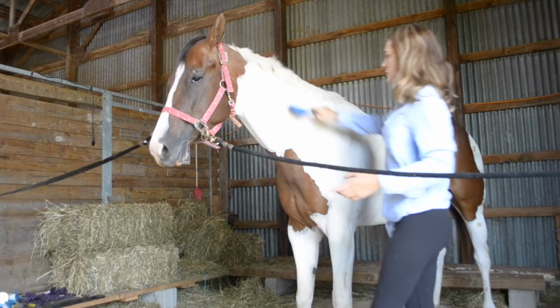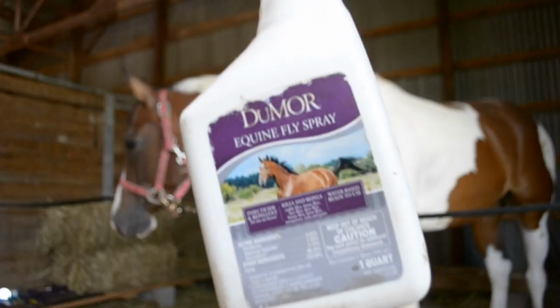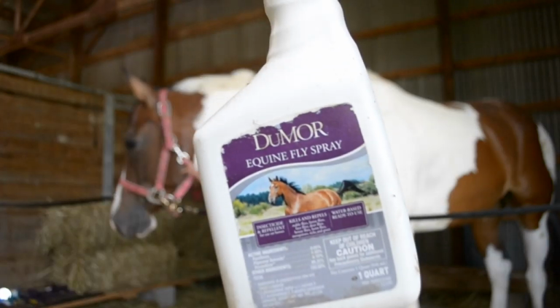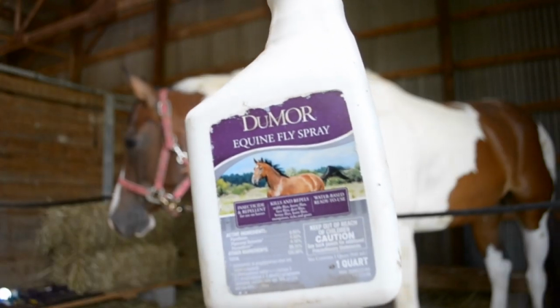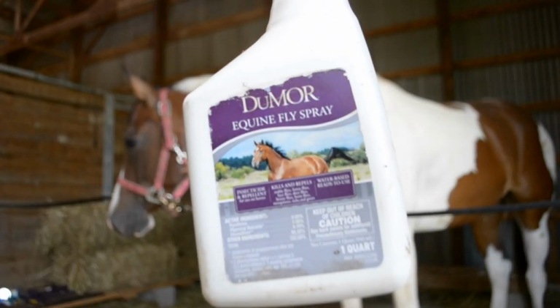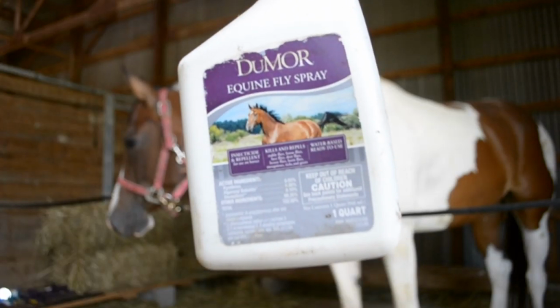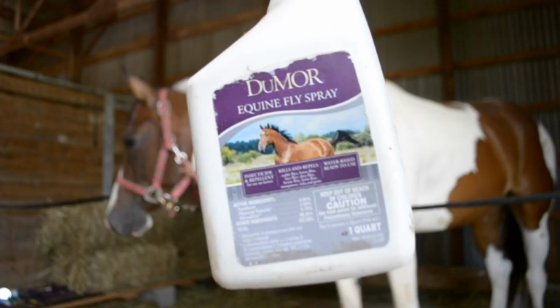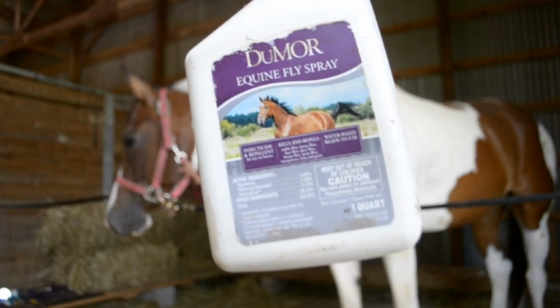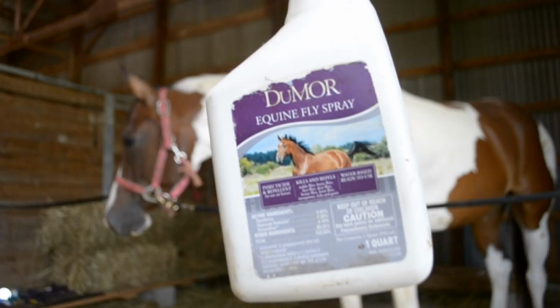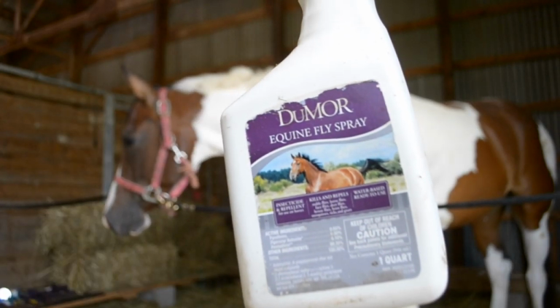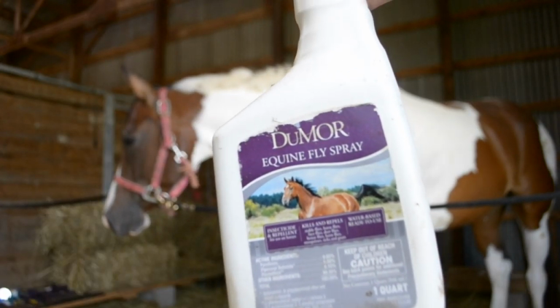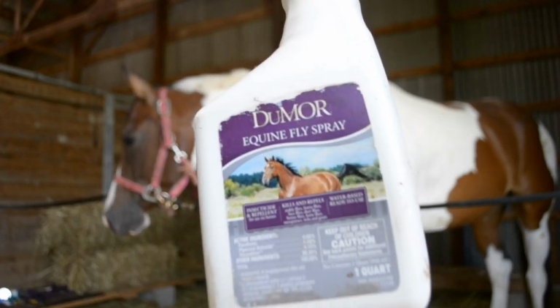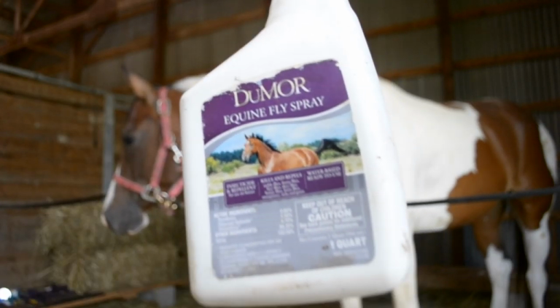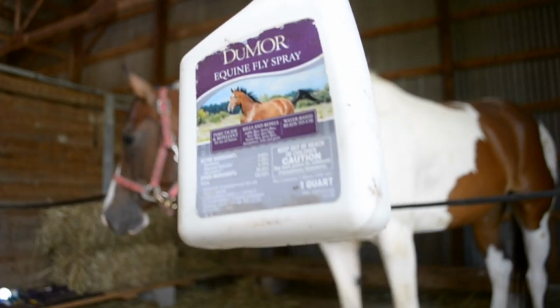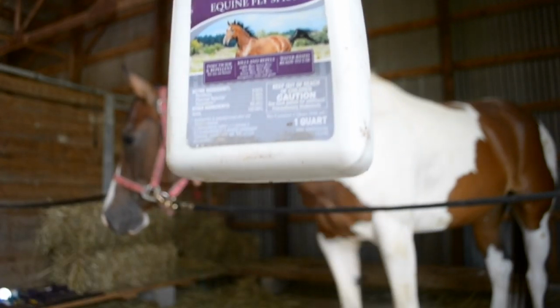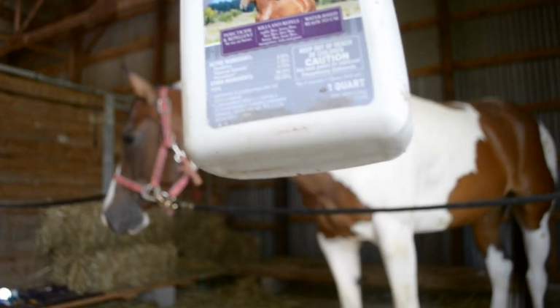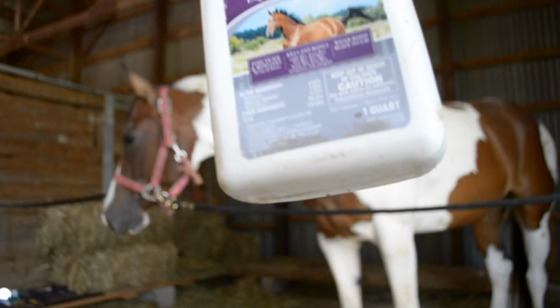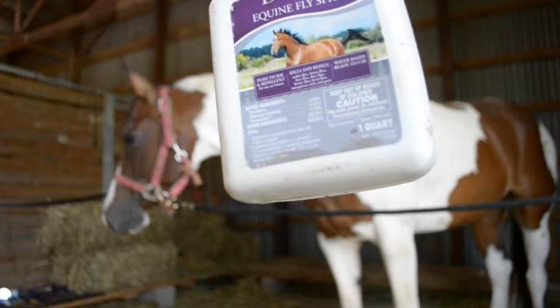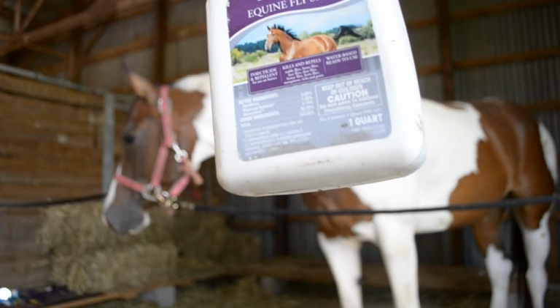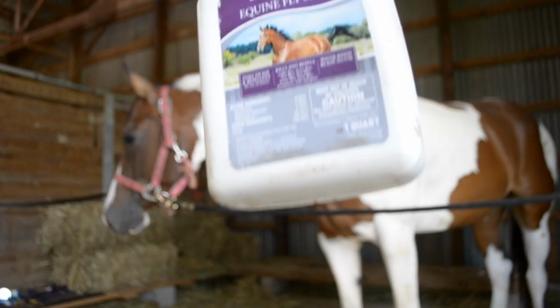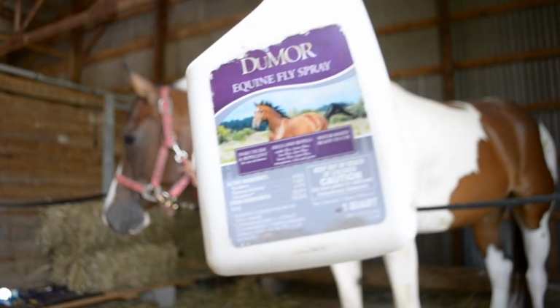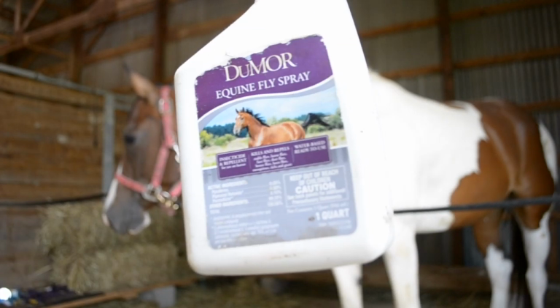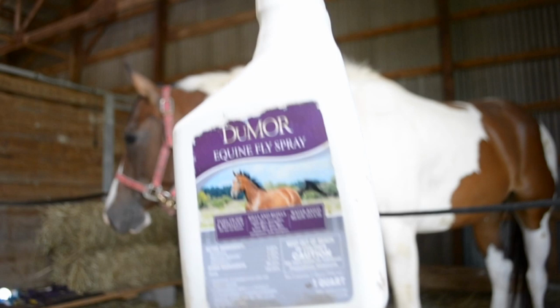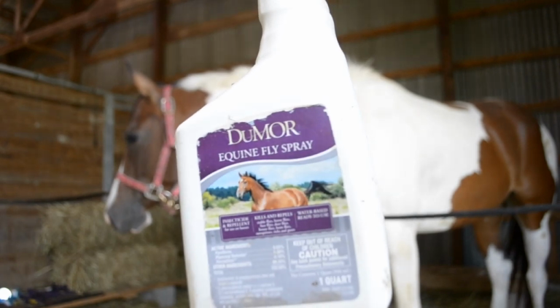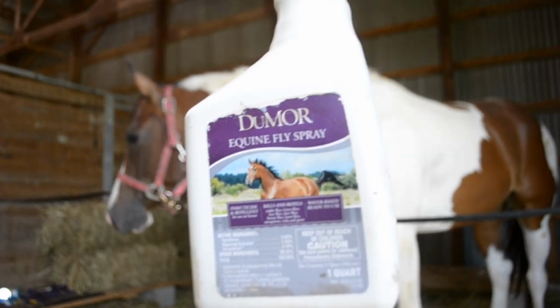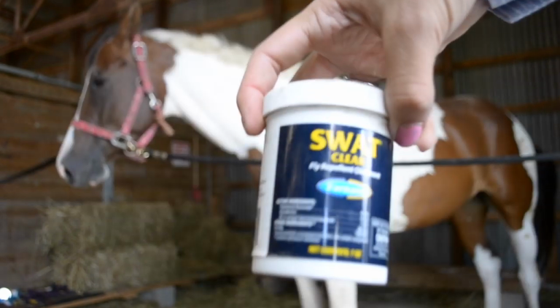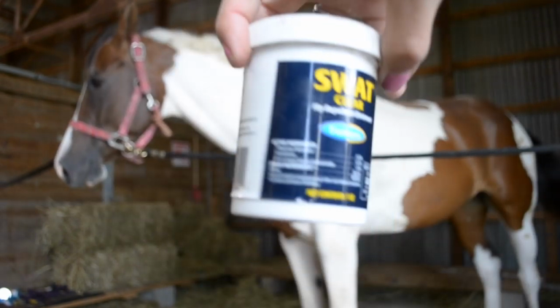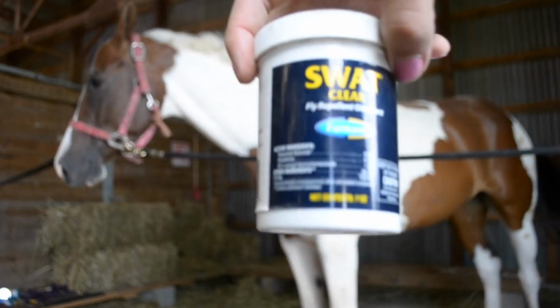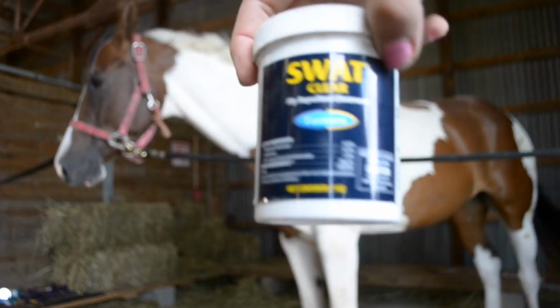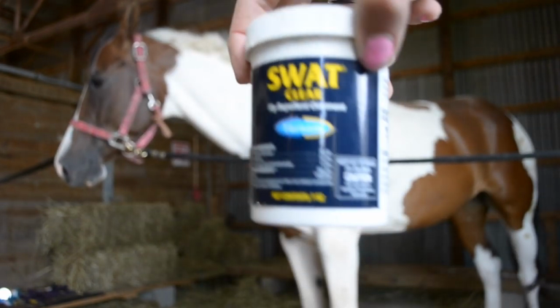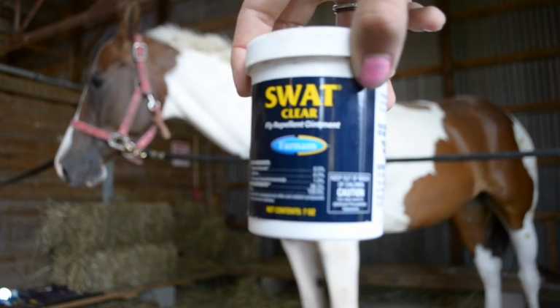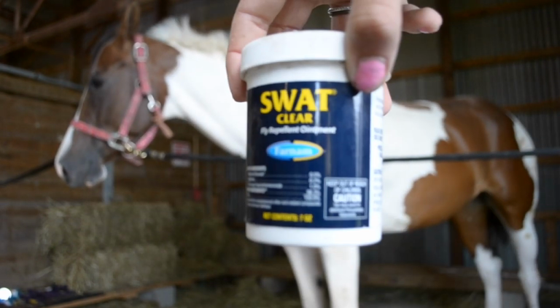The last thing I always put on her before I'm completely done is some fly spray and some Swat.